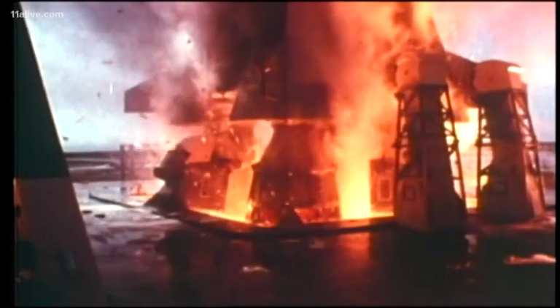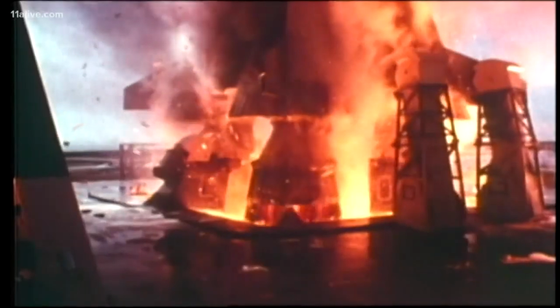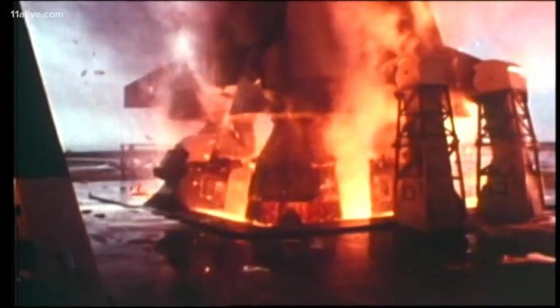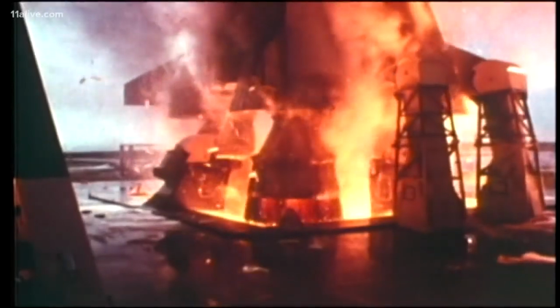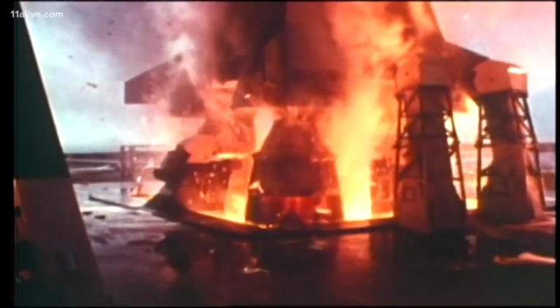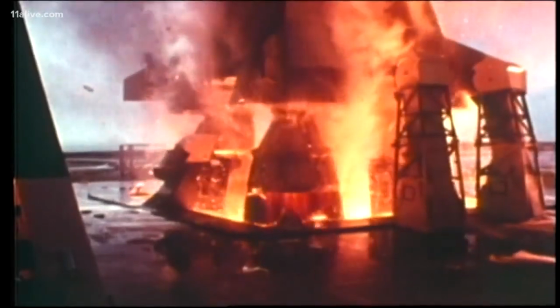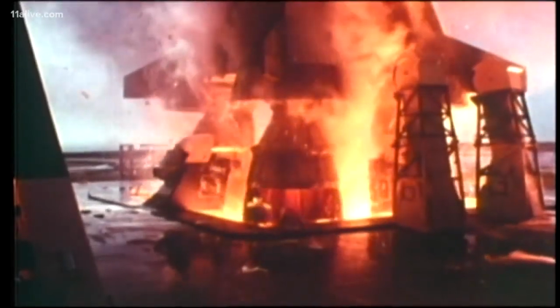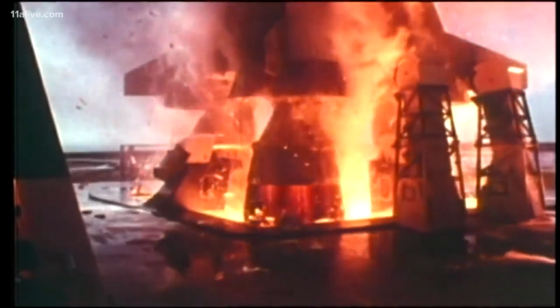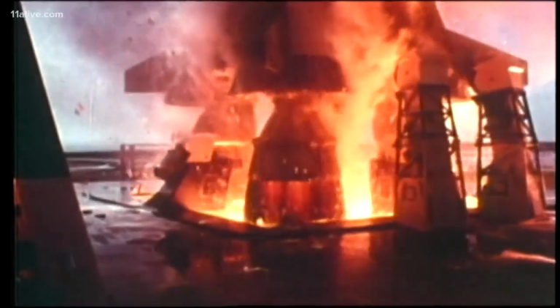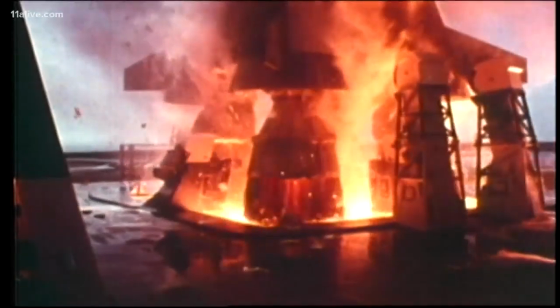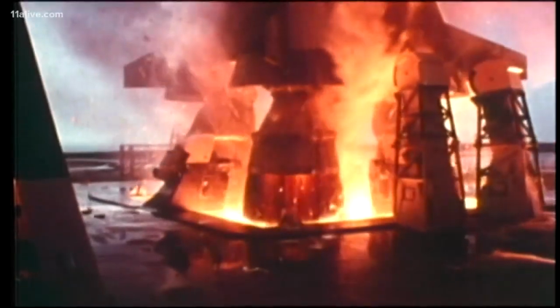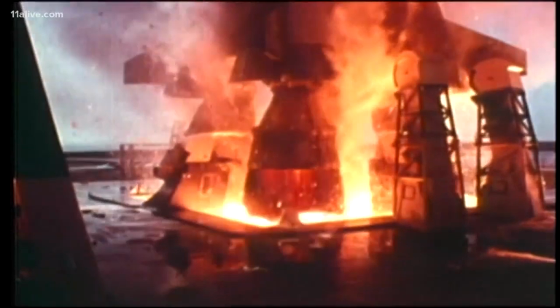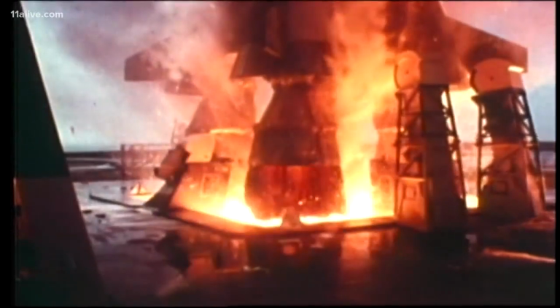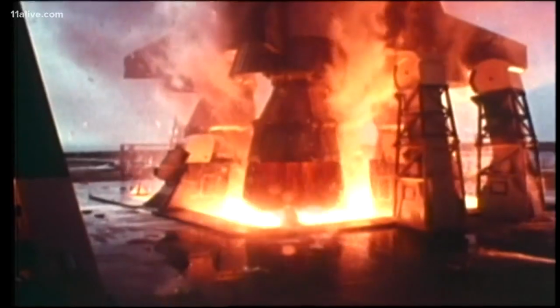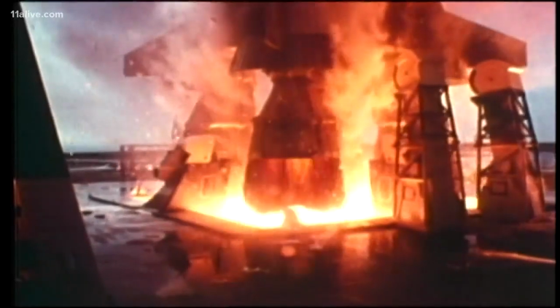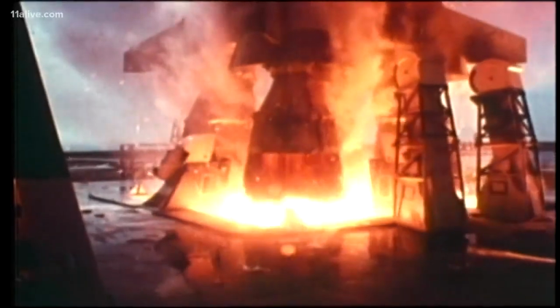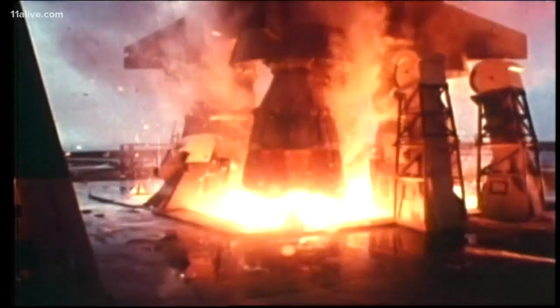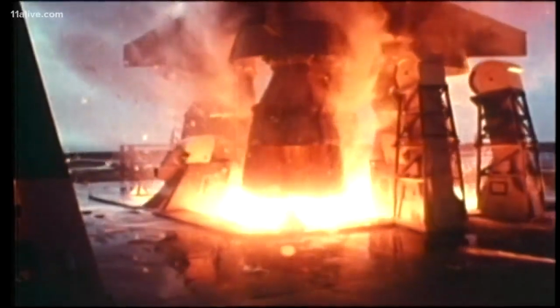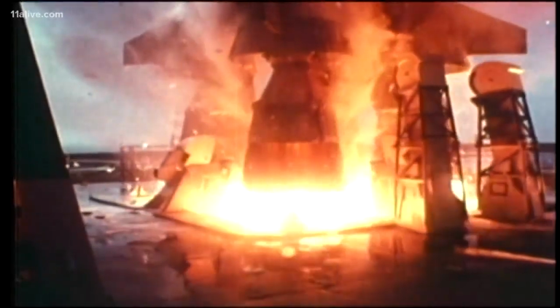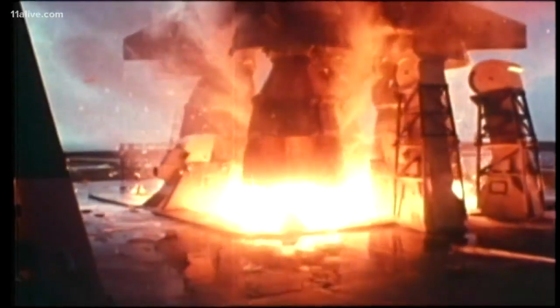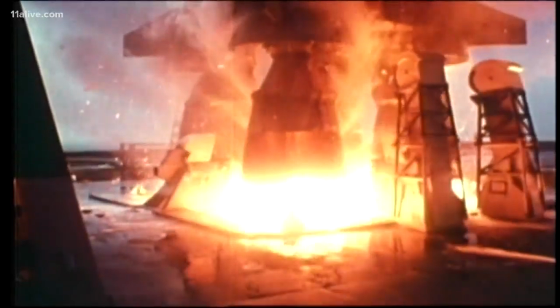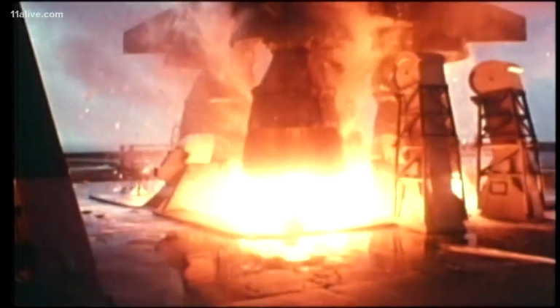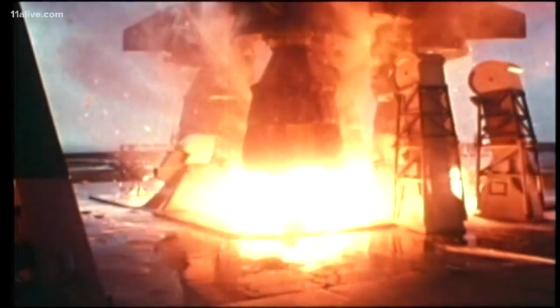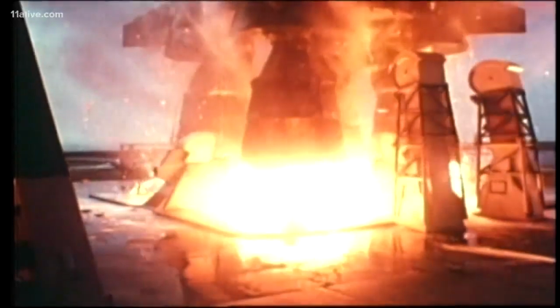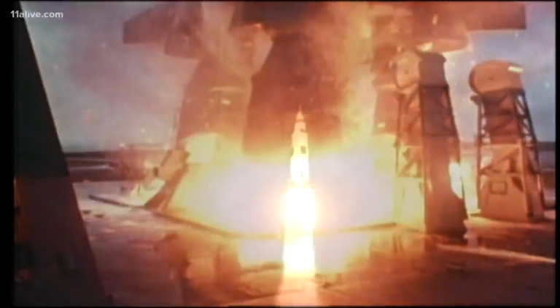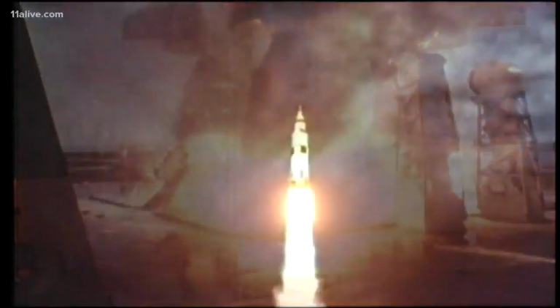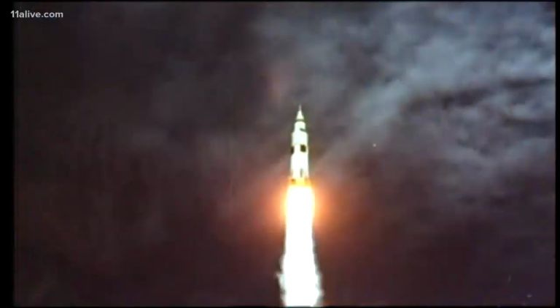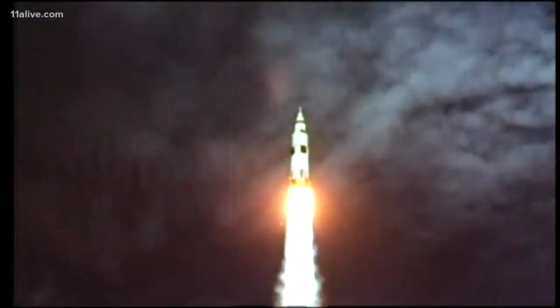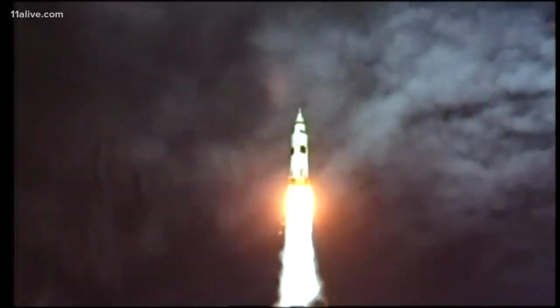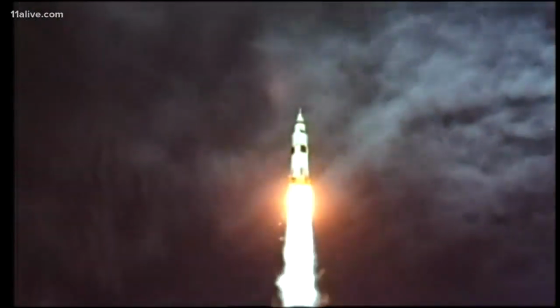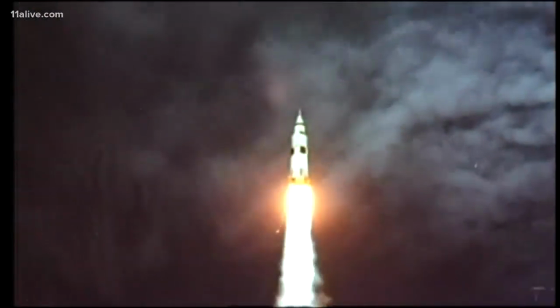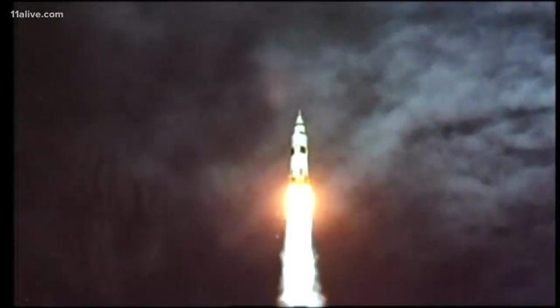All engines on. Liftoff. We have a liftoff, about 32 minutes past the hour.